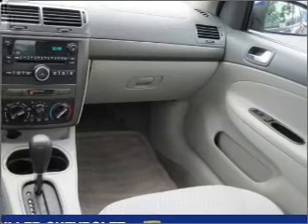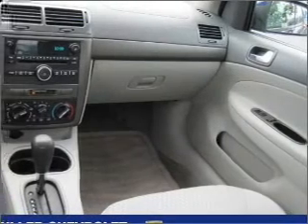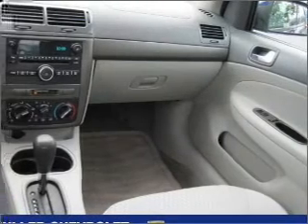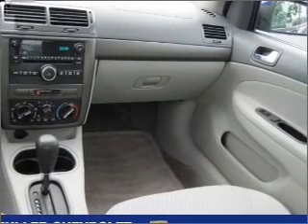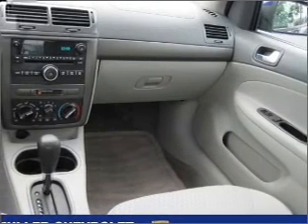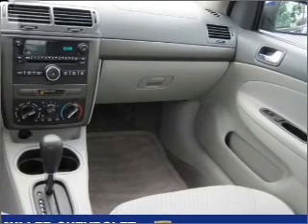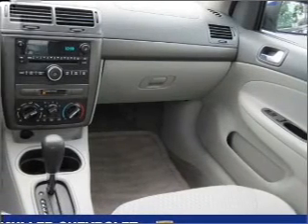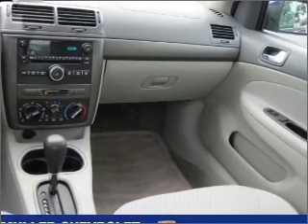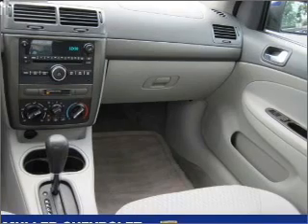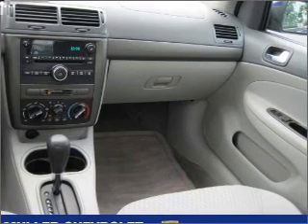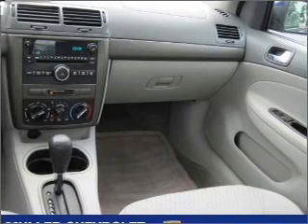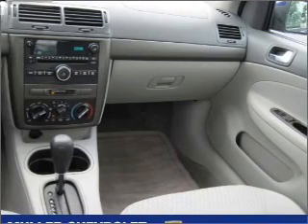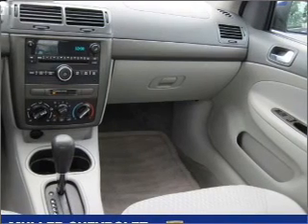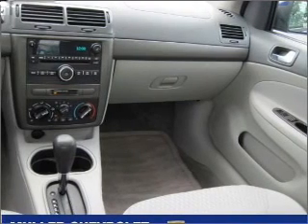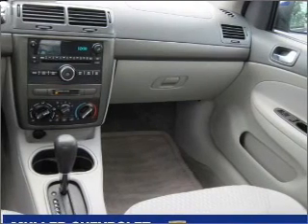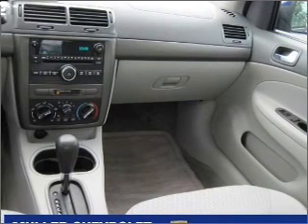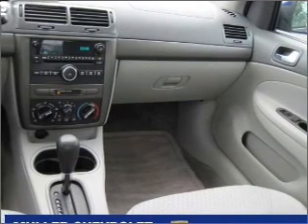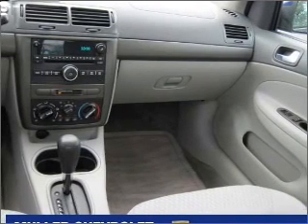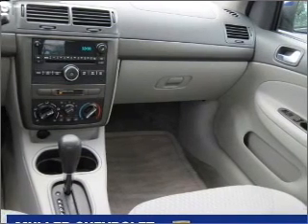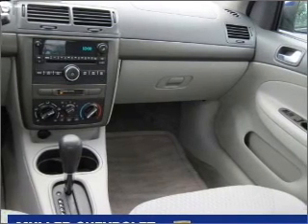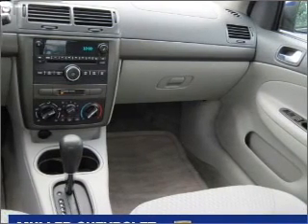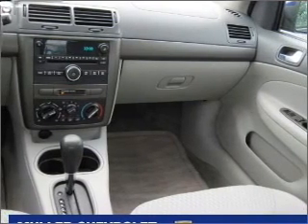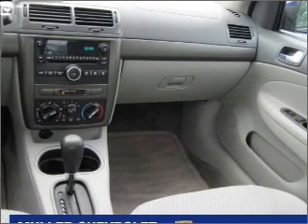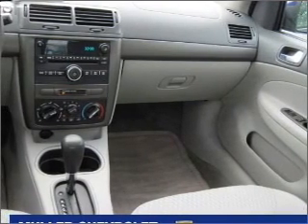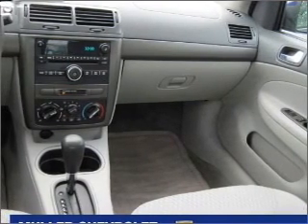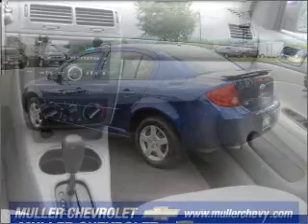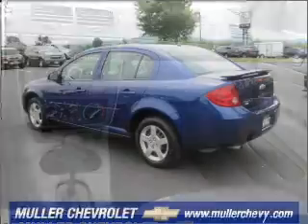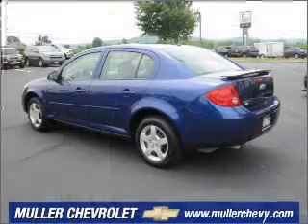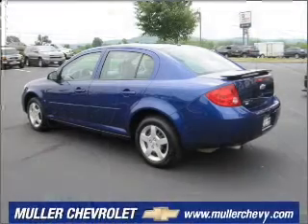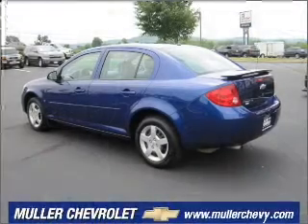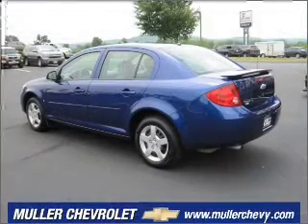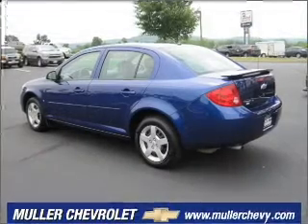We would love to put you in the driver's seat of this Cobalt. Please contact us for more information.